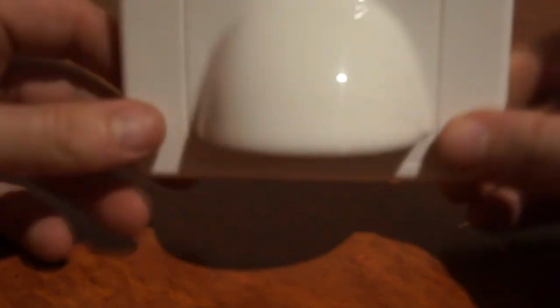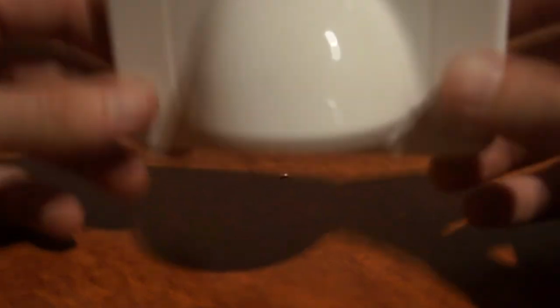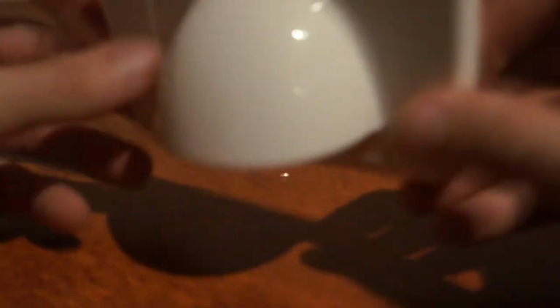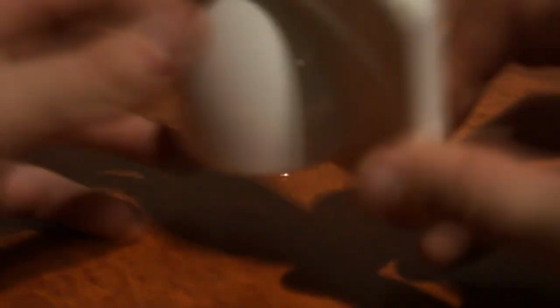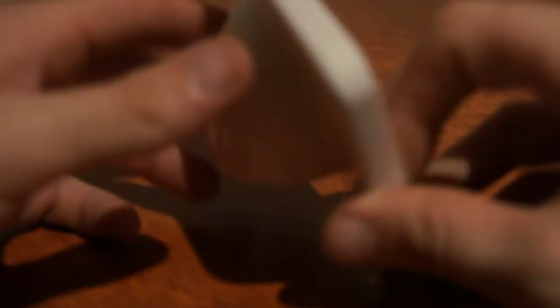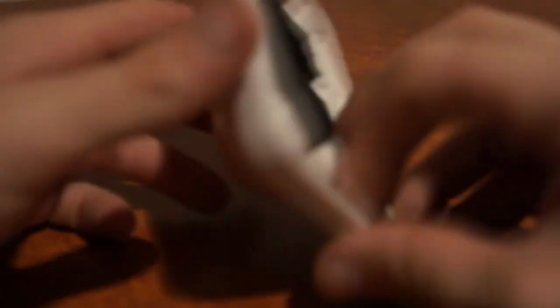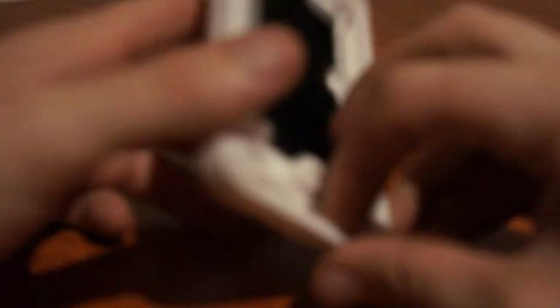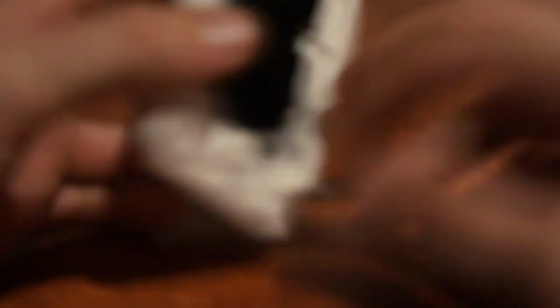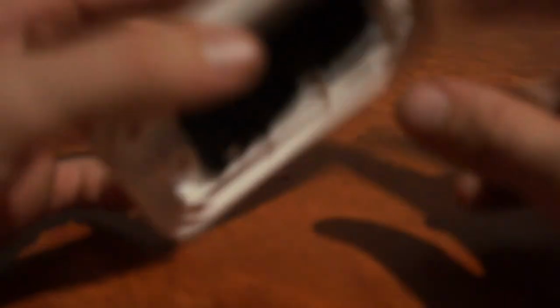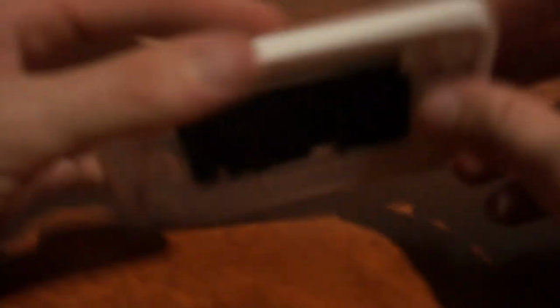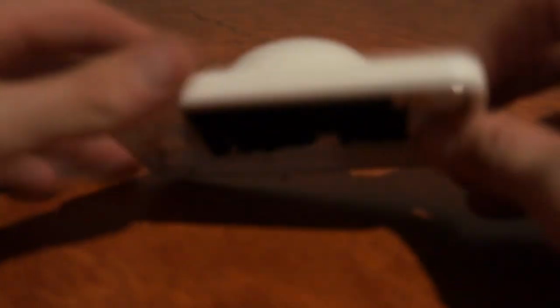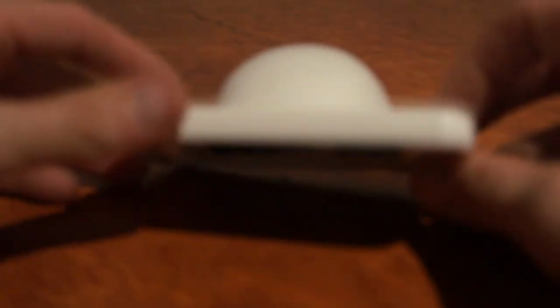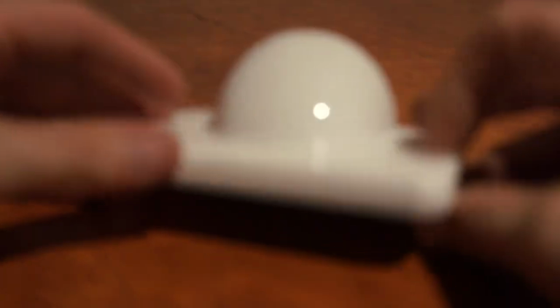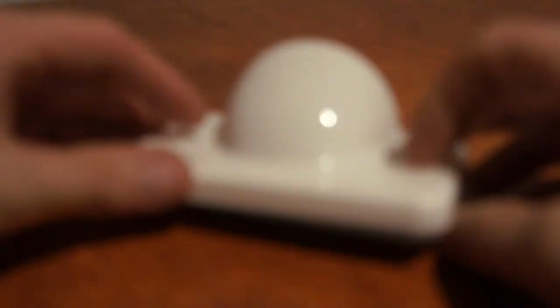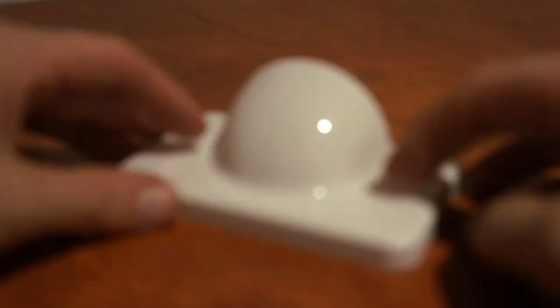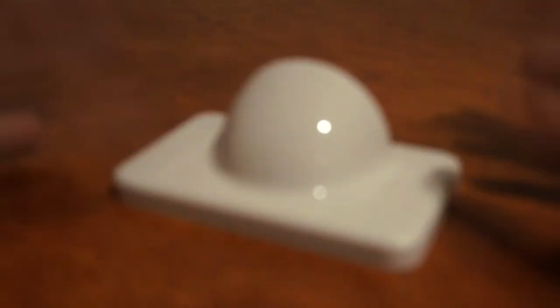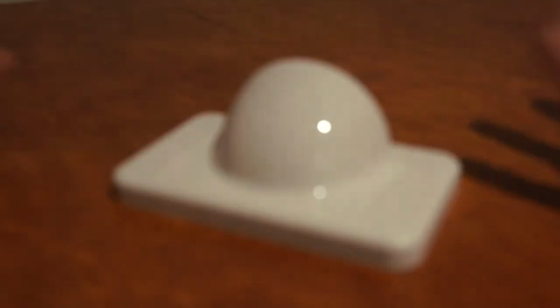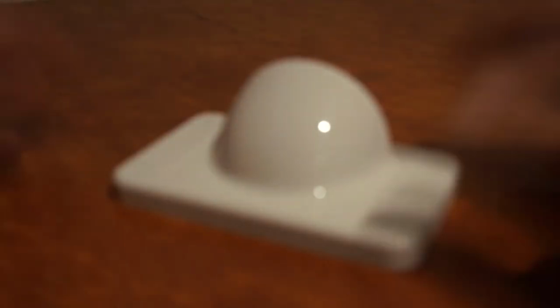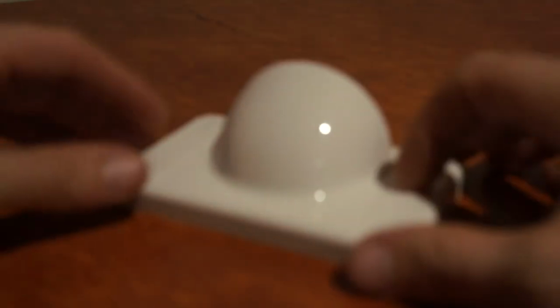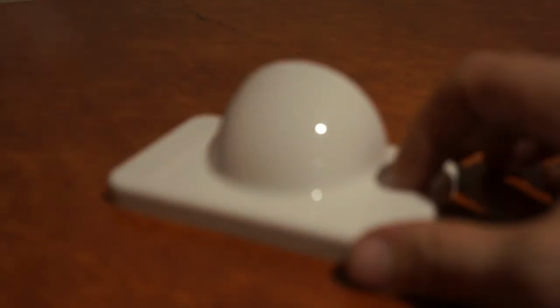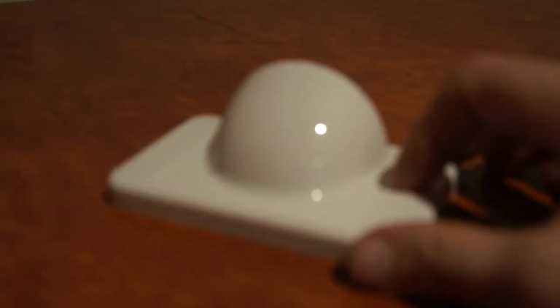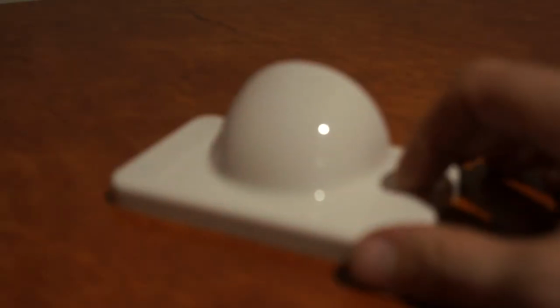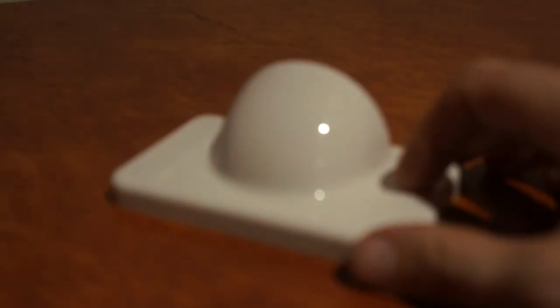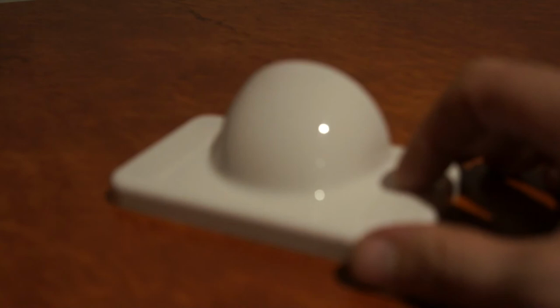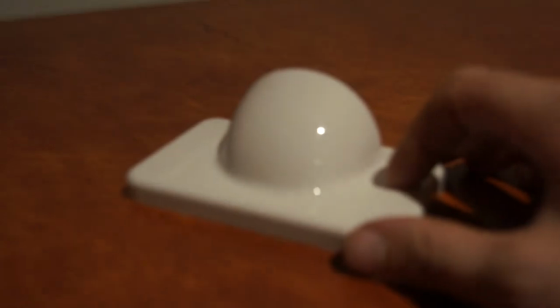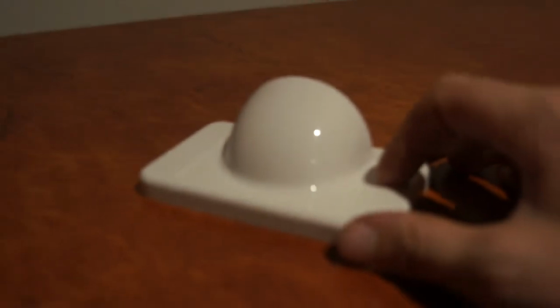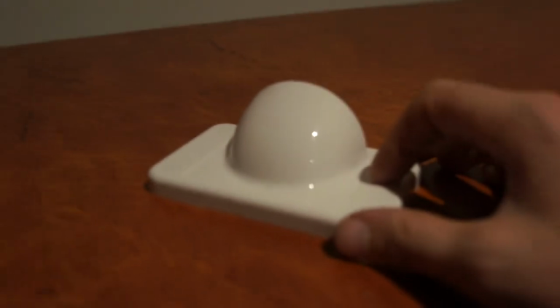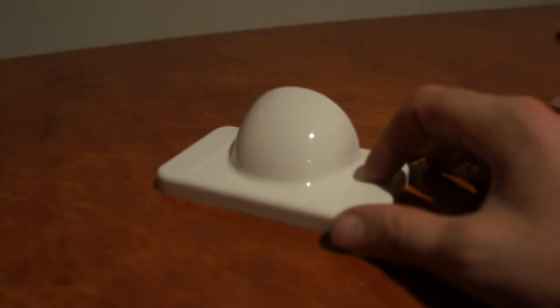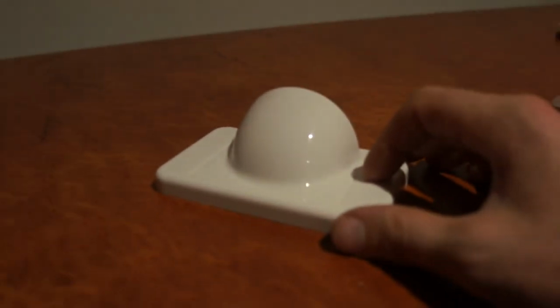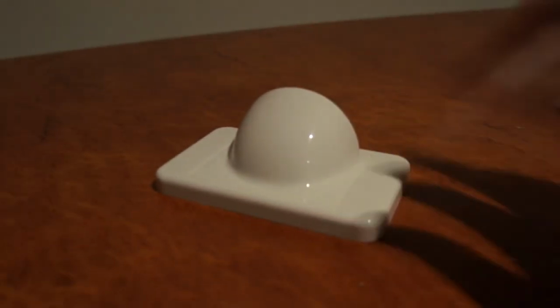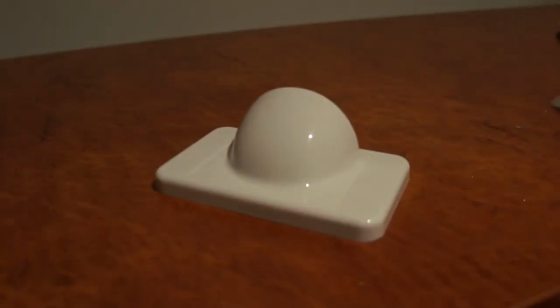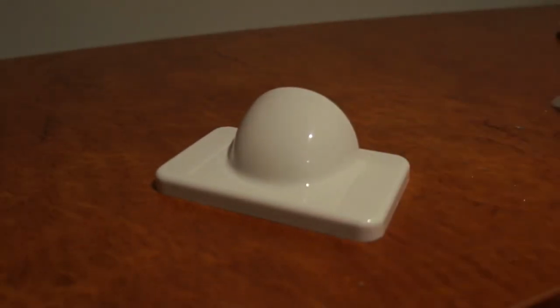It's a ball nose wall plate and they're very popular for wall mounting TVs or projector installations.